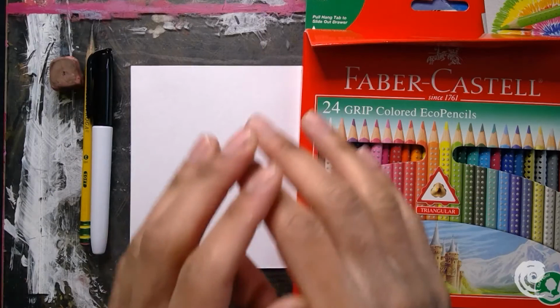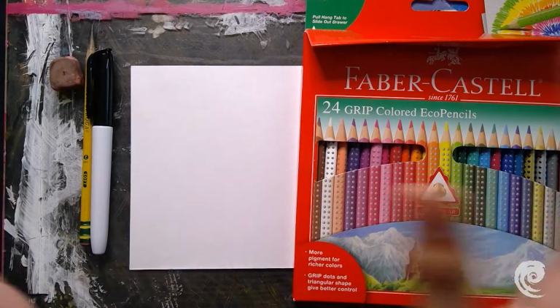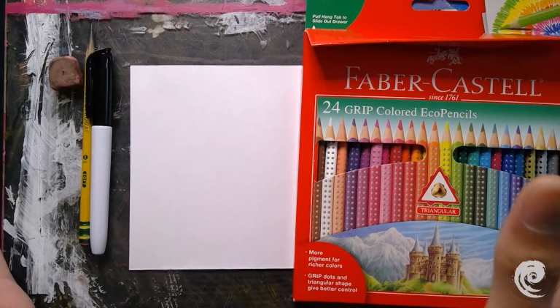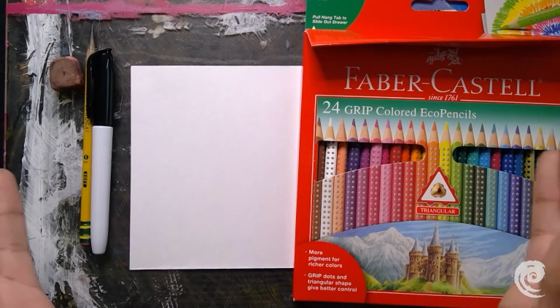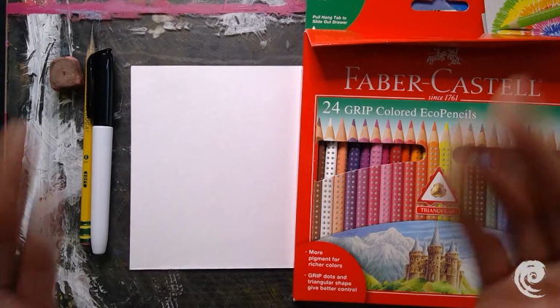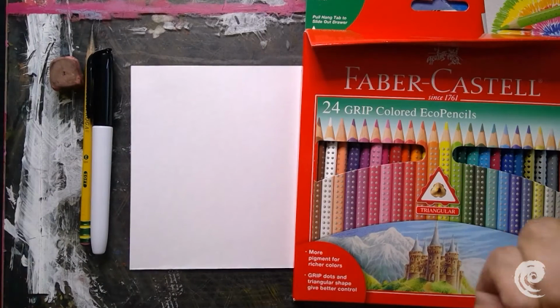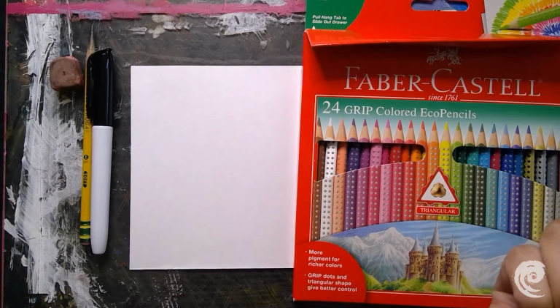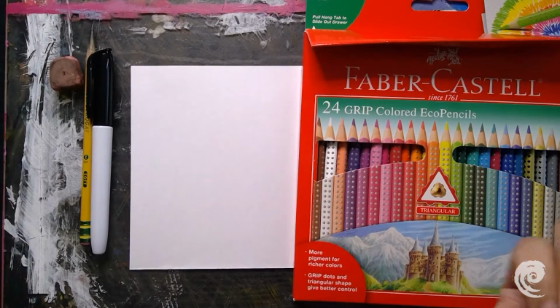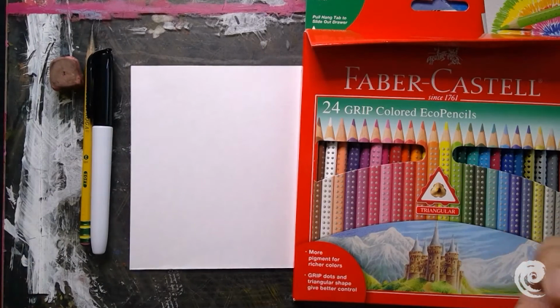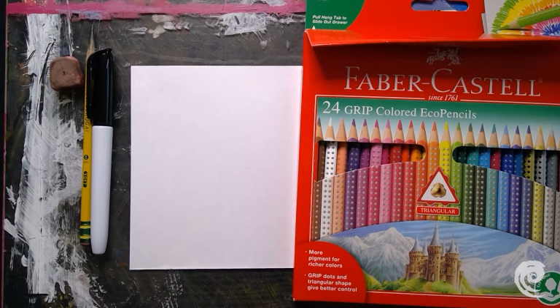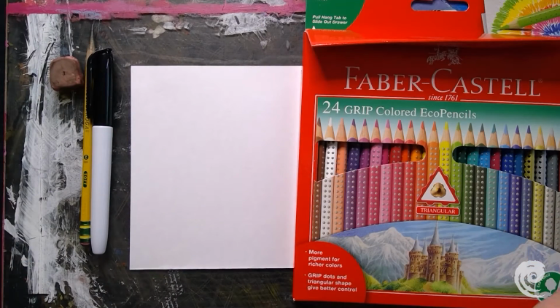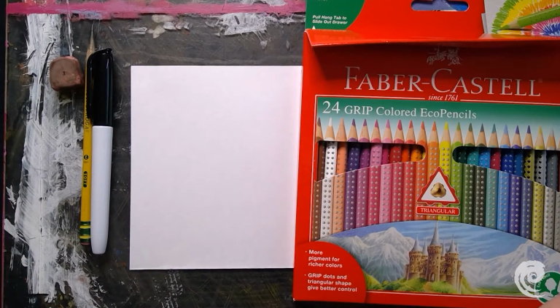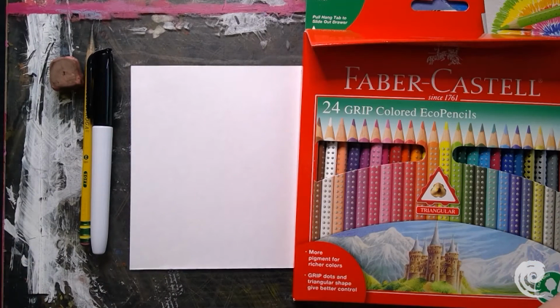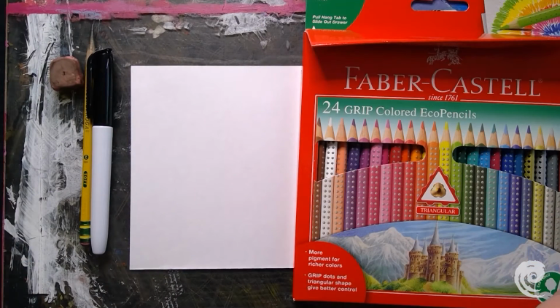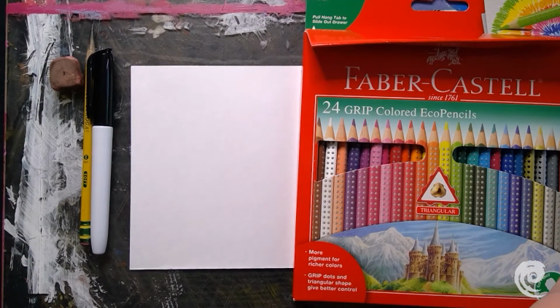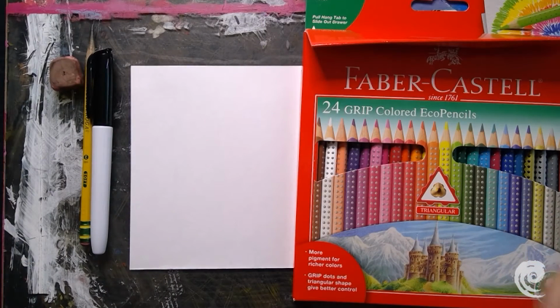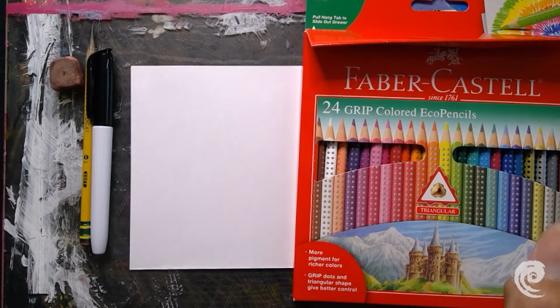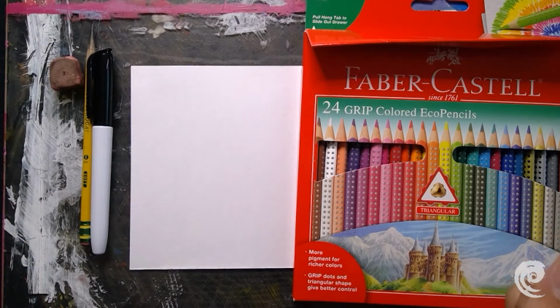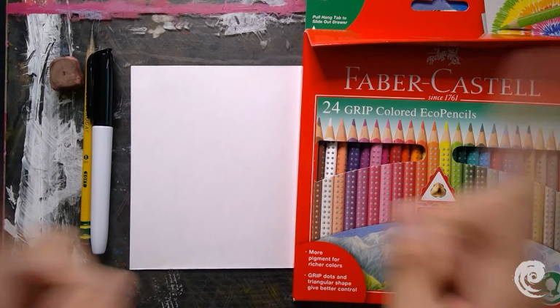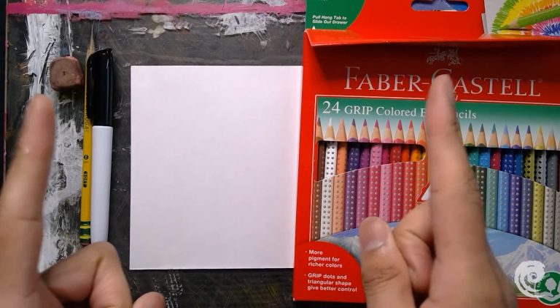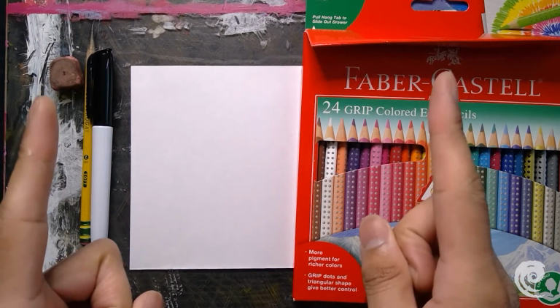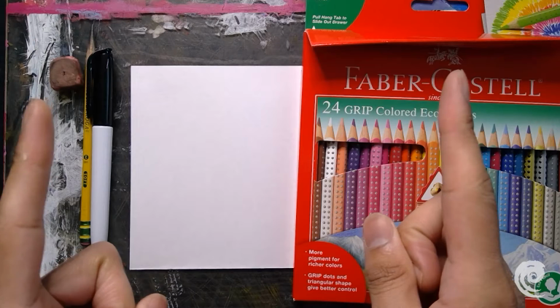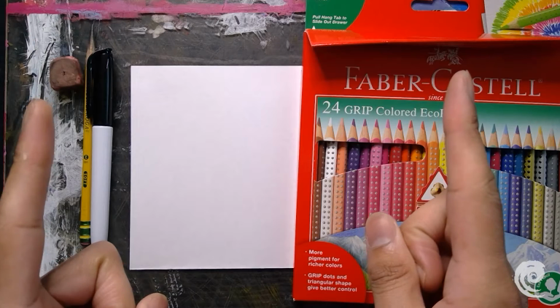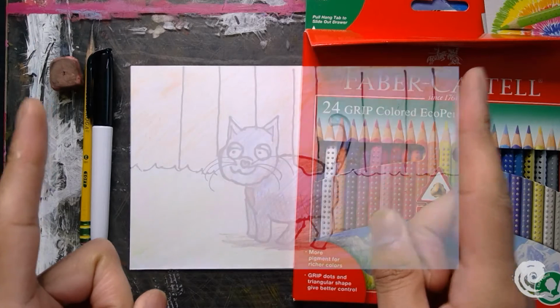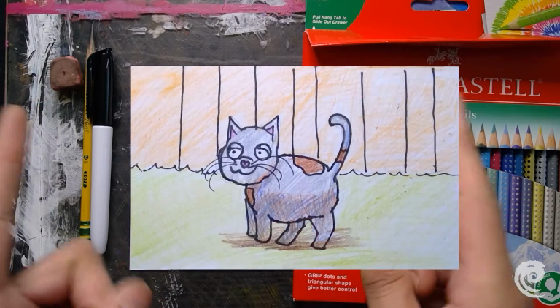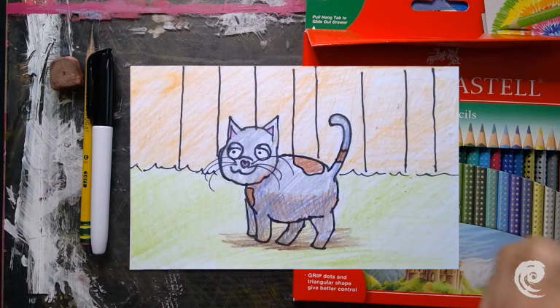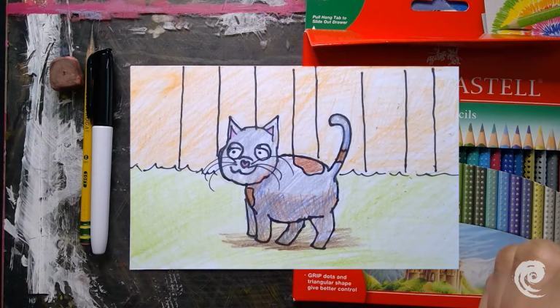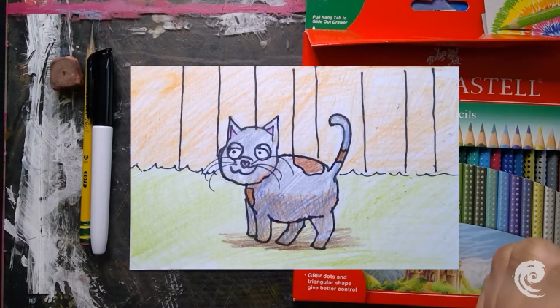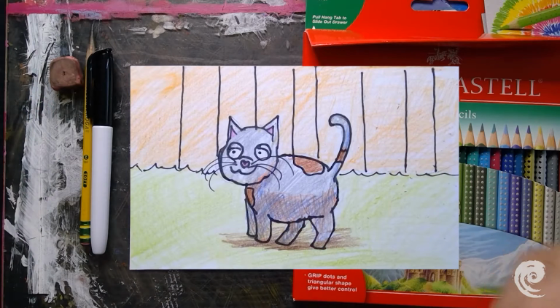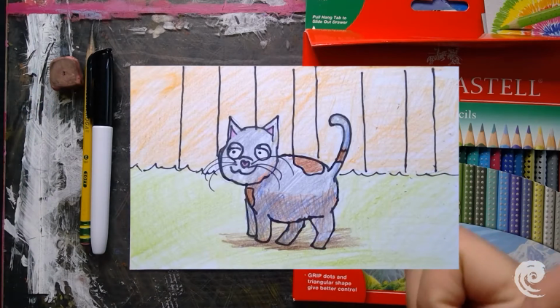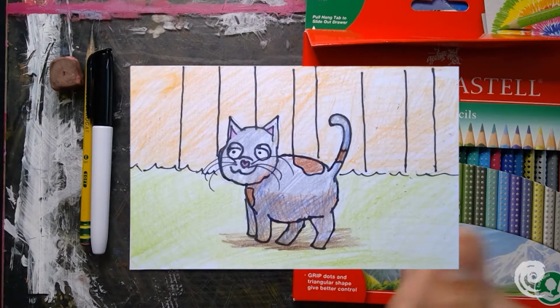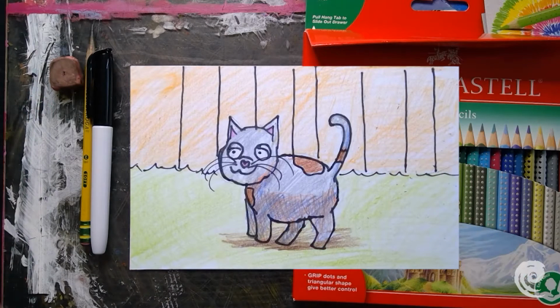Hey everyone, I'm Mr. Derek and welcome to Inspired Arts. Today we will be learning how to draw a kitty, so let's get ready.